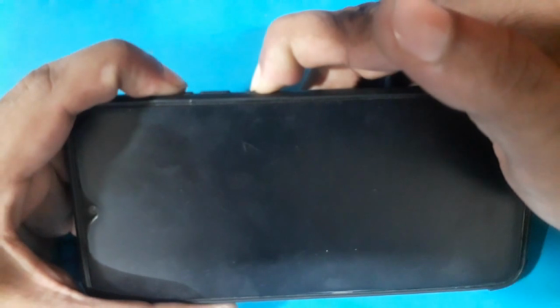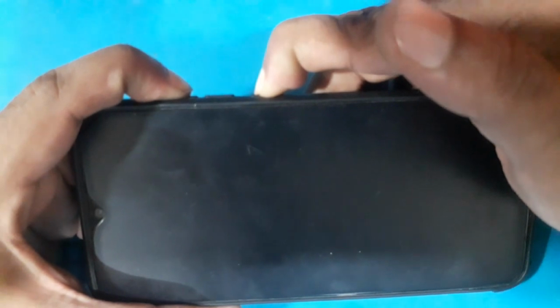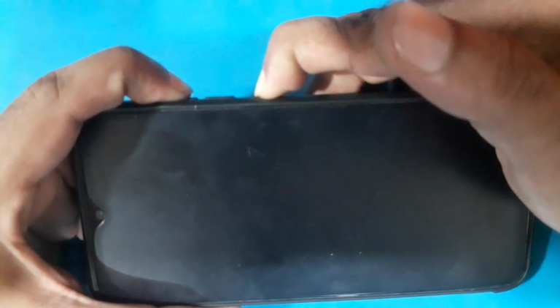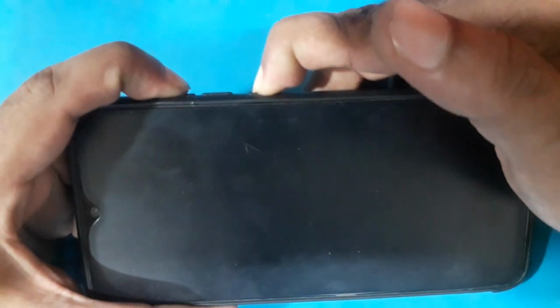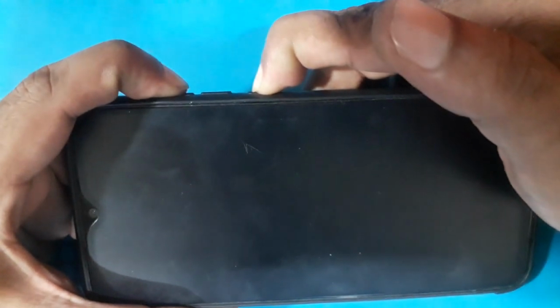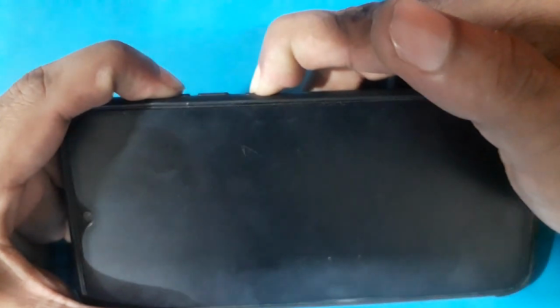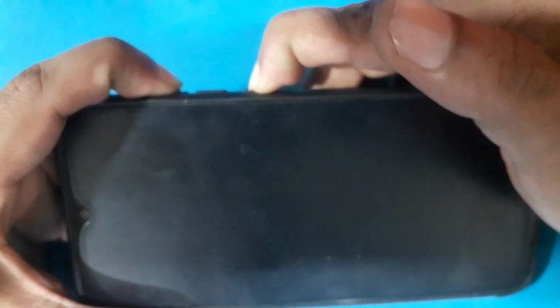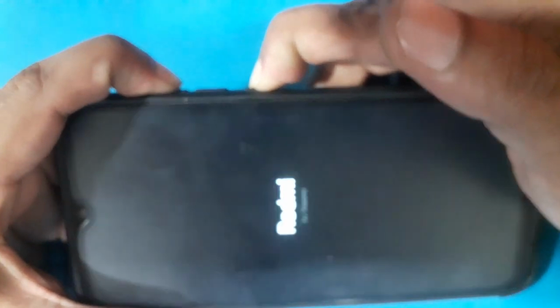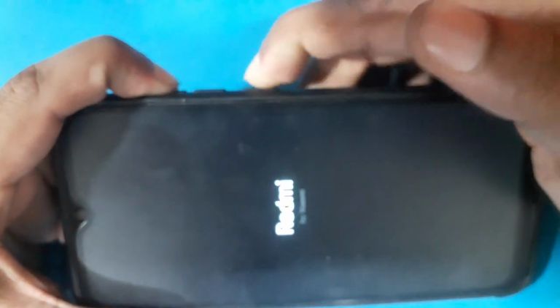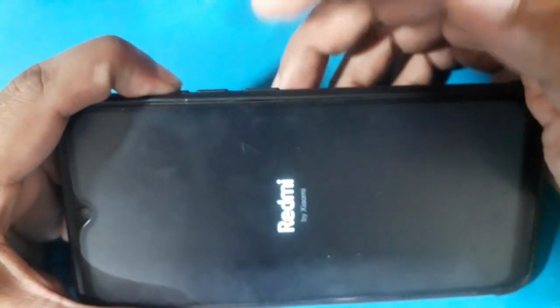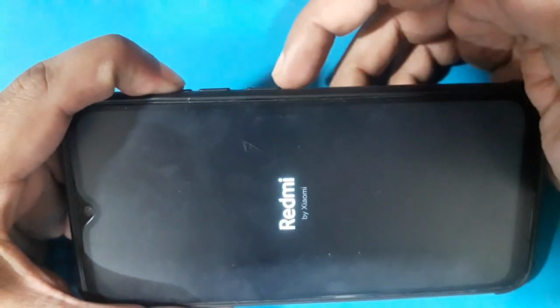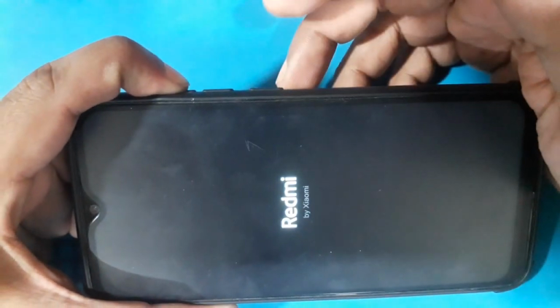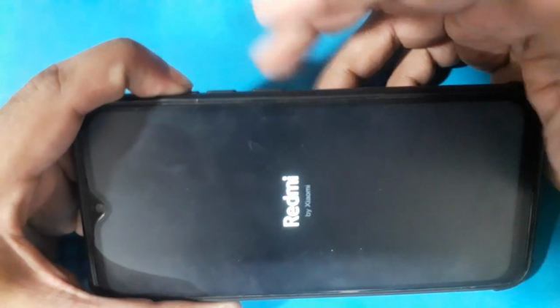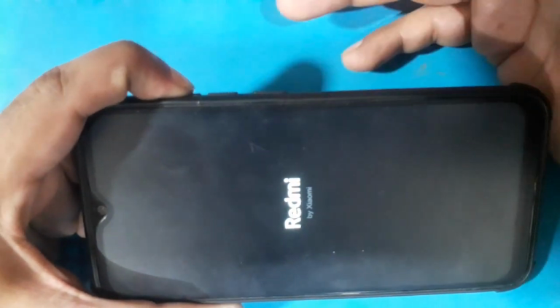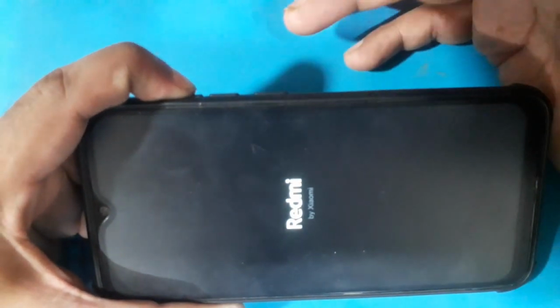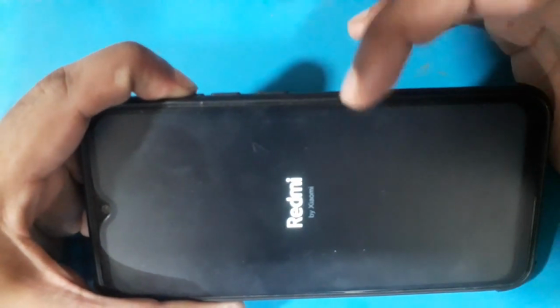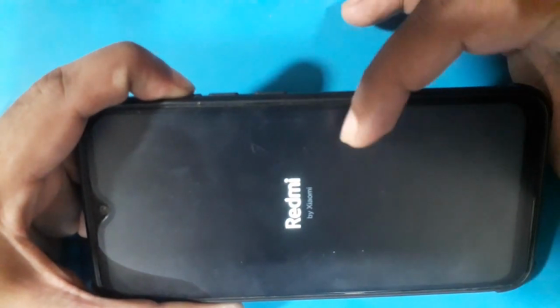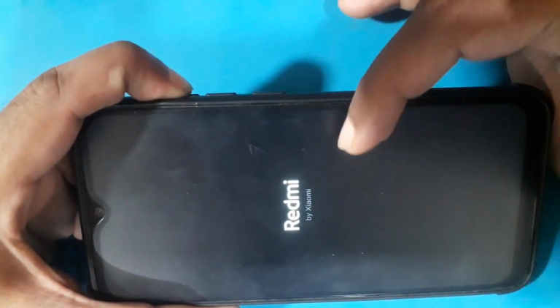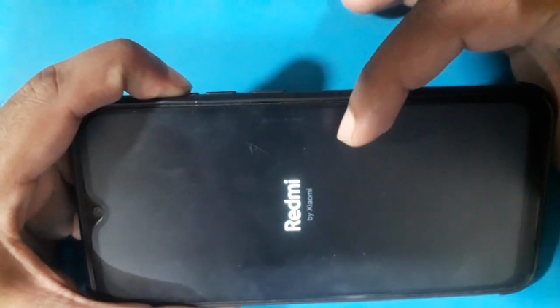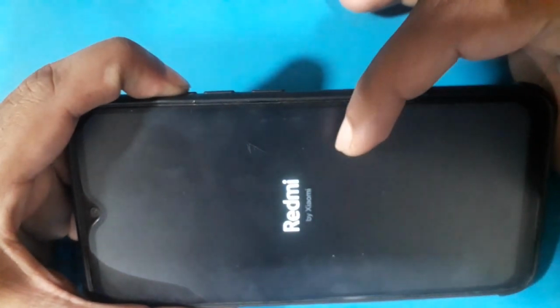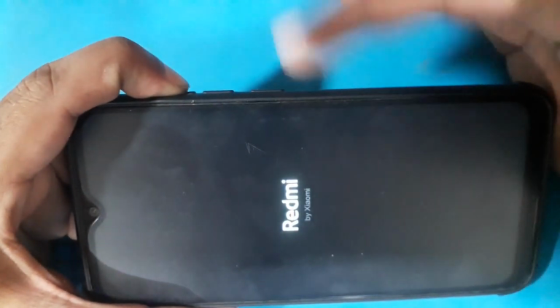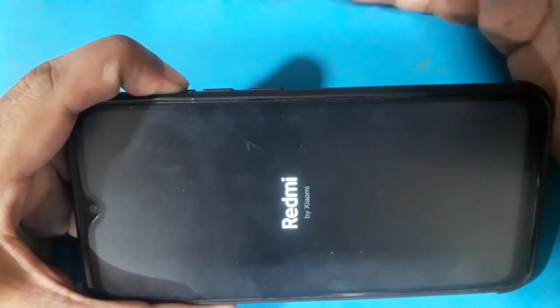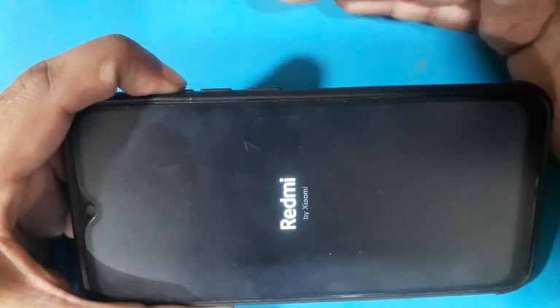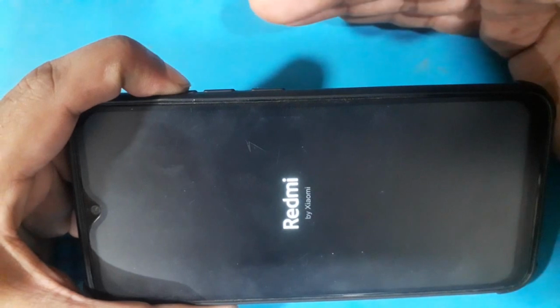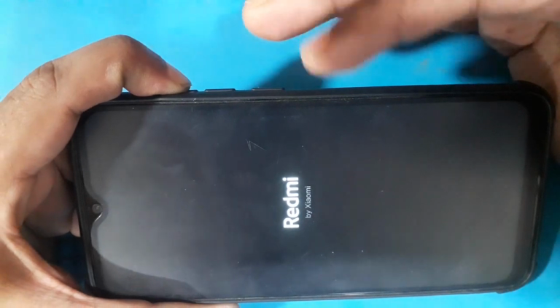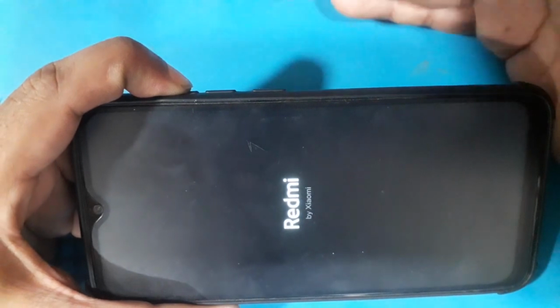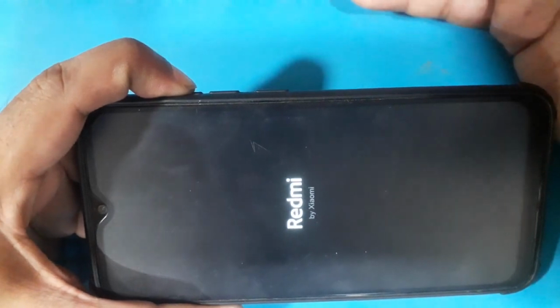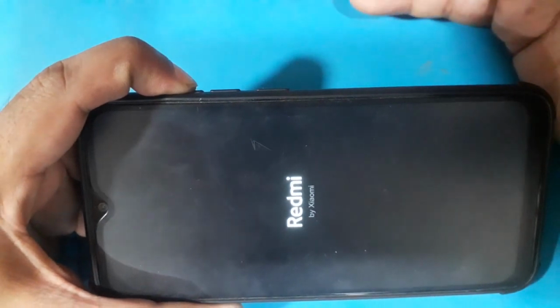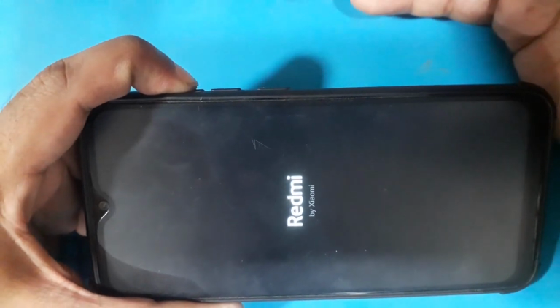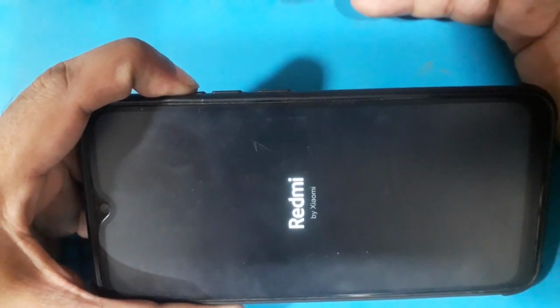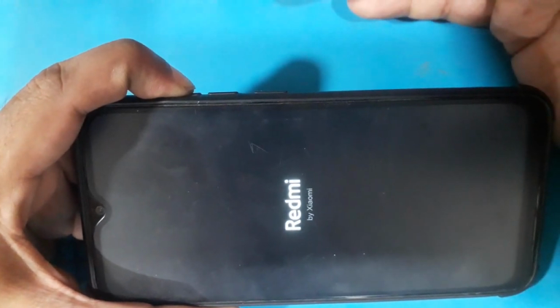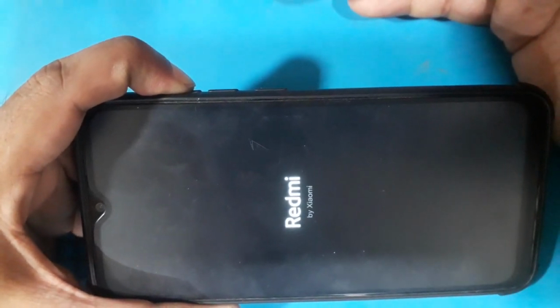One second. Then when the logo appears, release the power key.